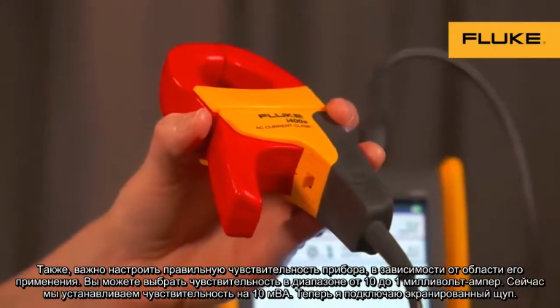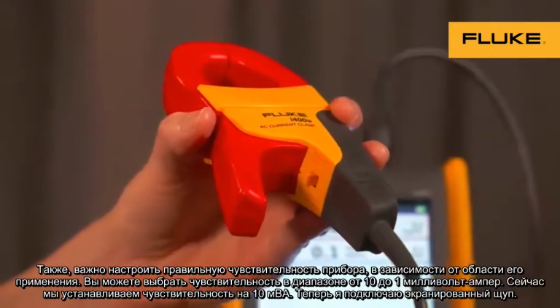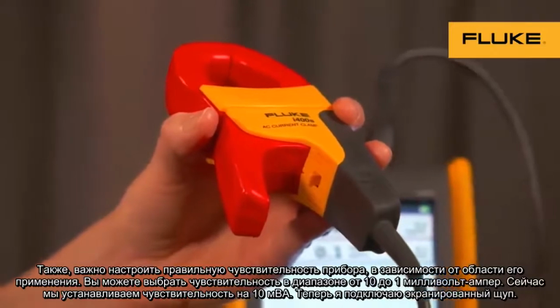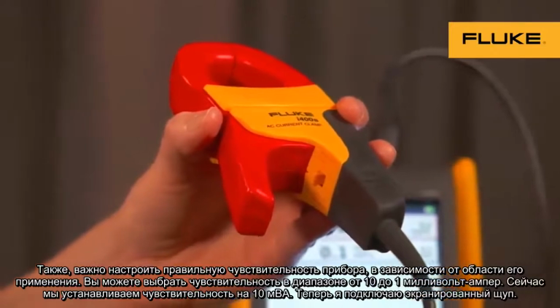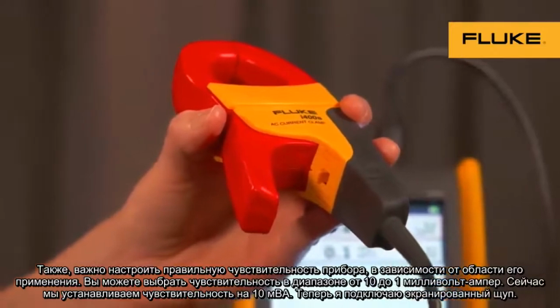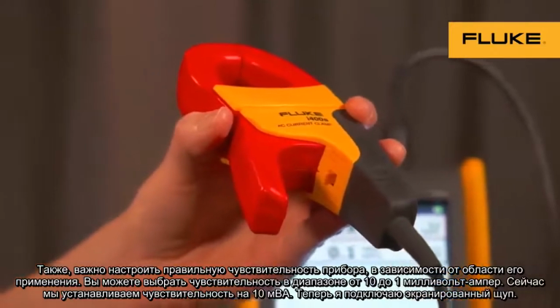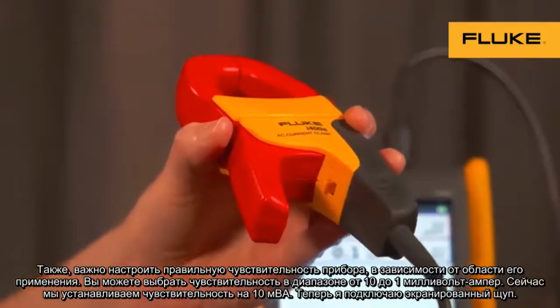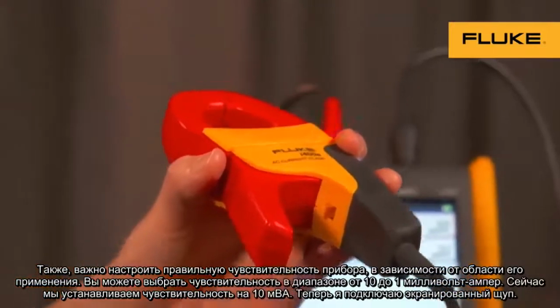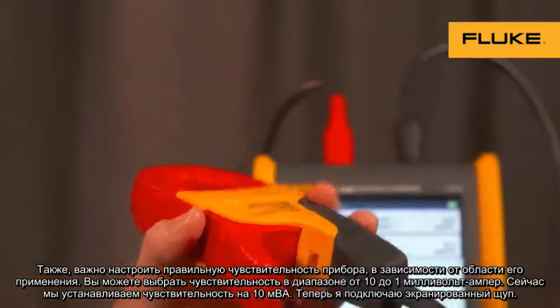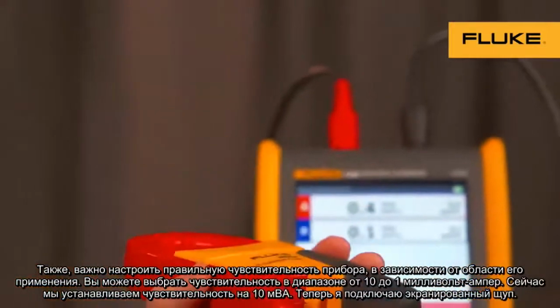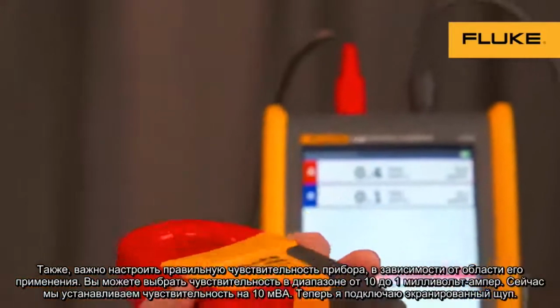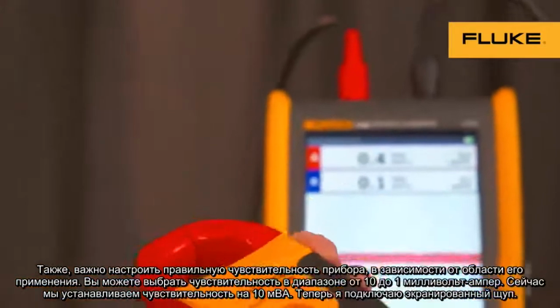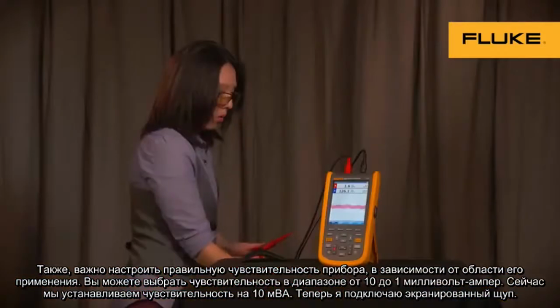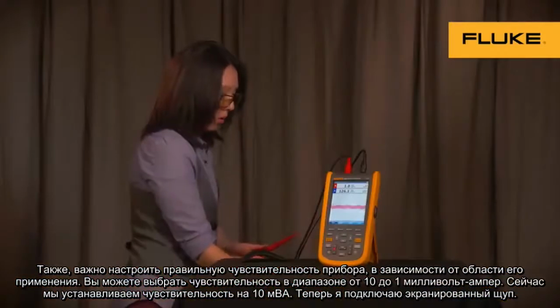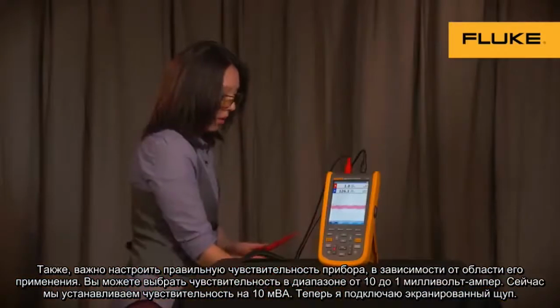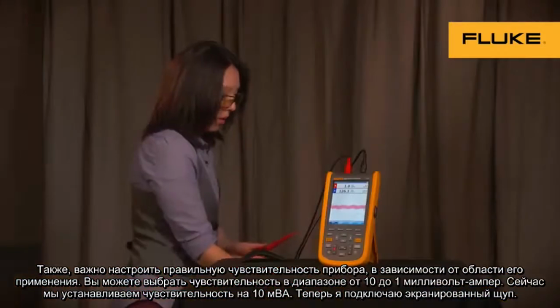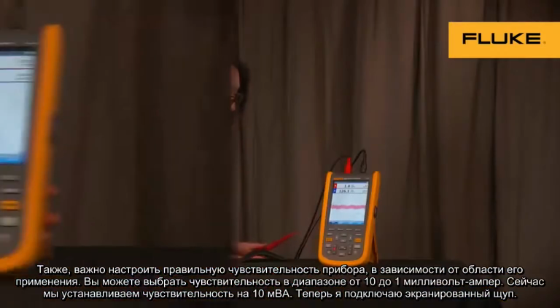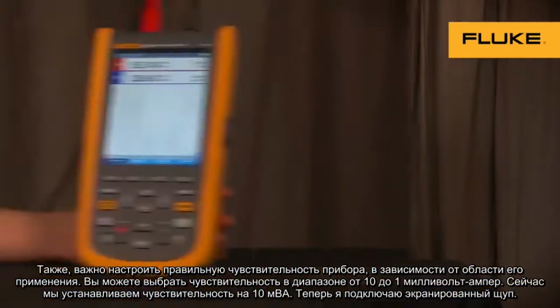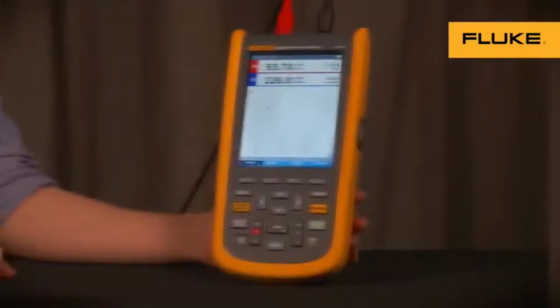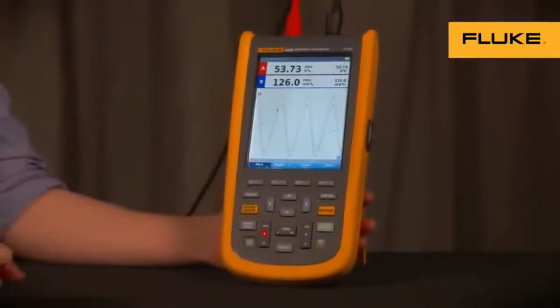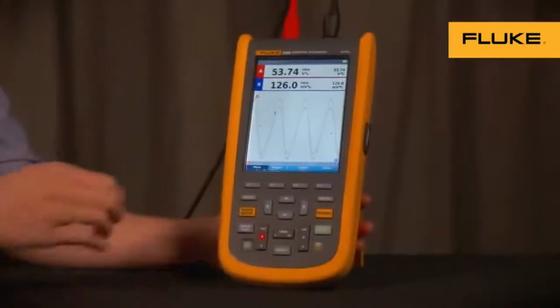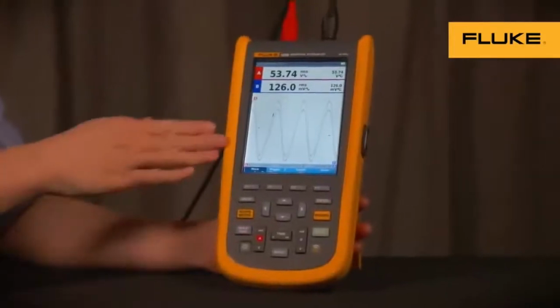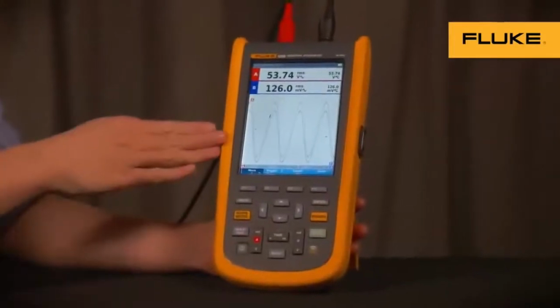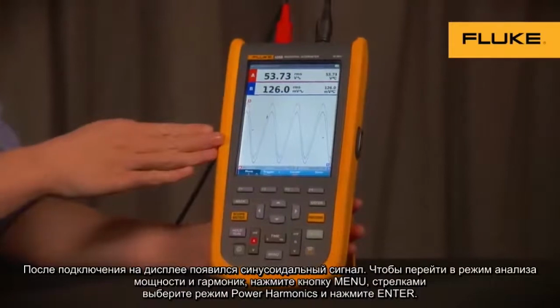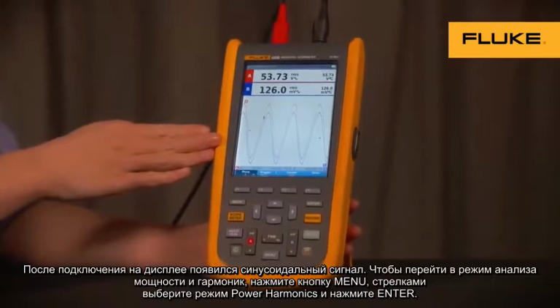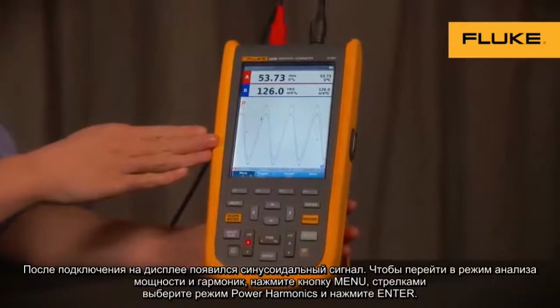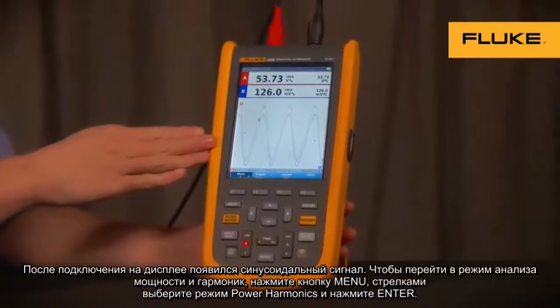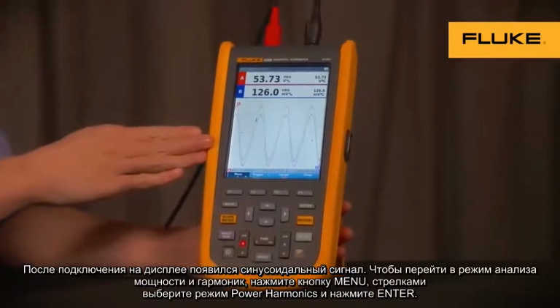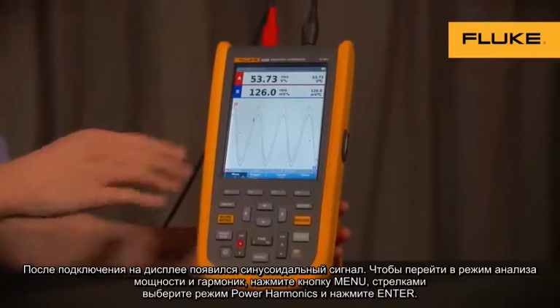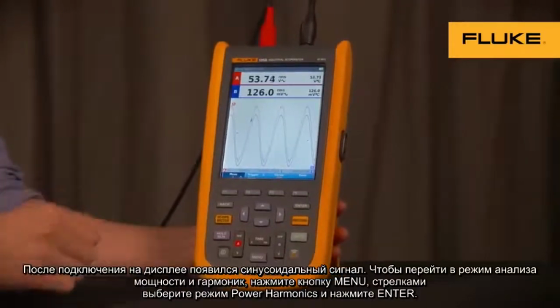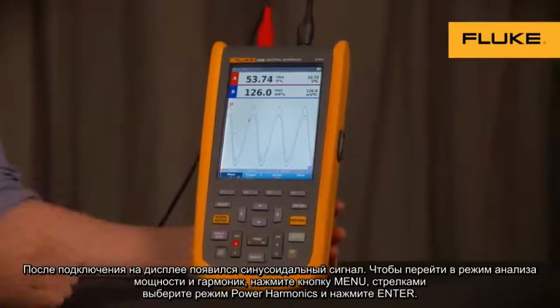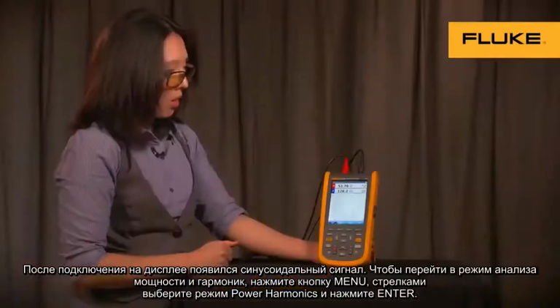Now I'll hook up the voltage test leads. We now have some sine waves to look at.